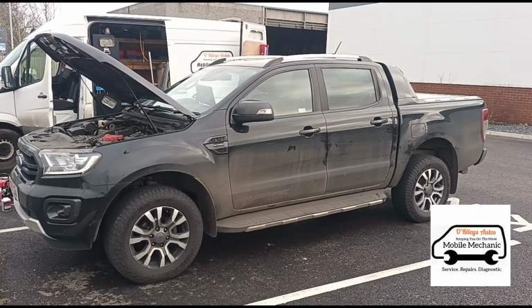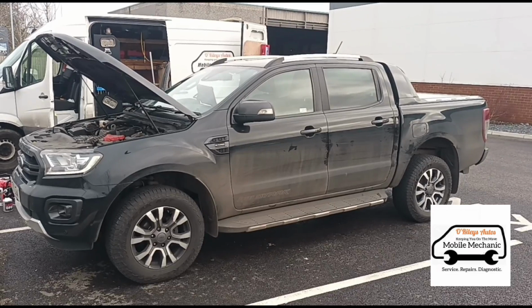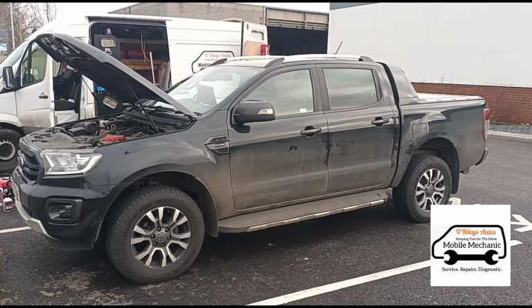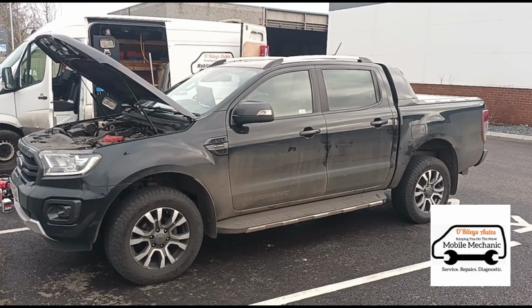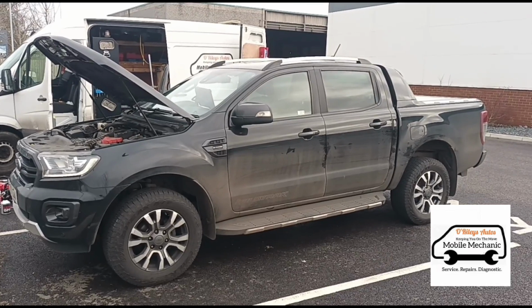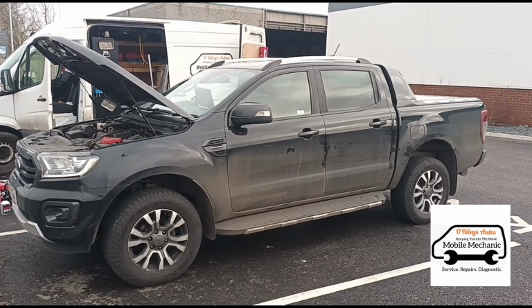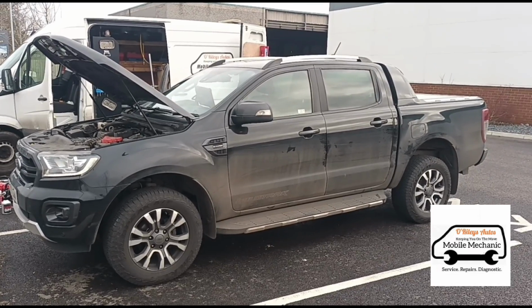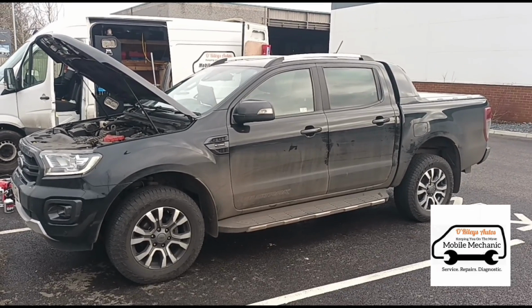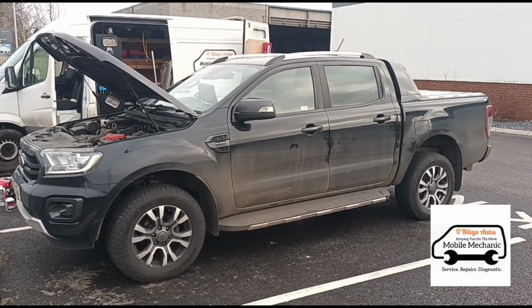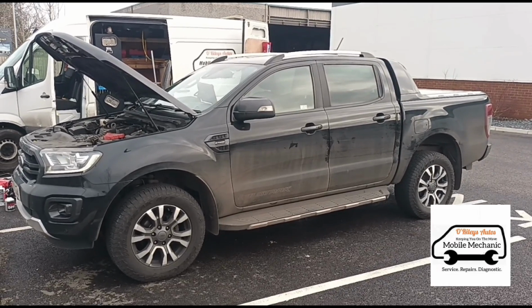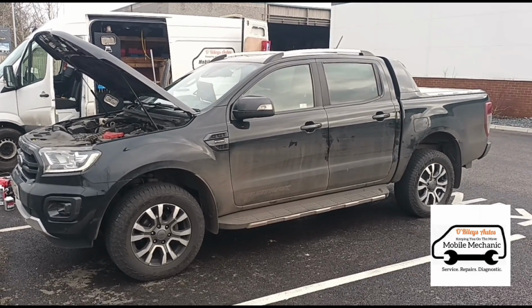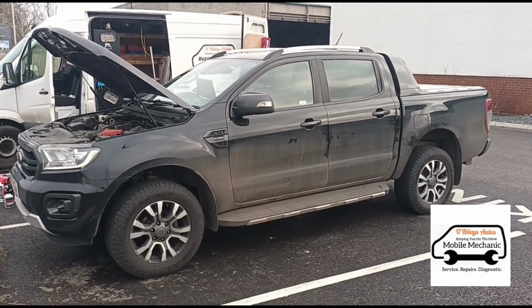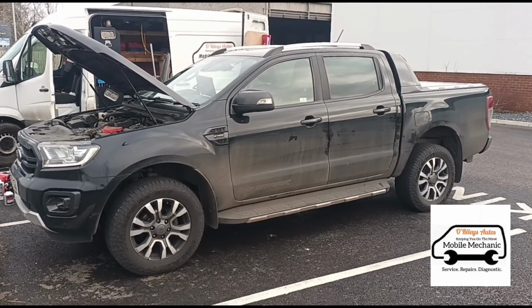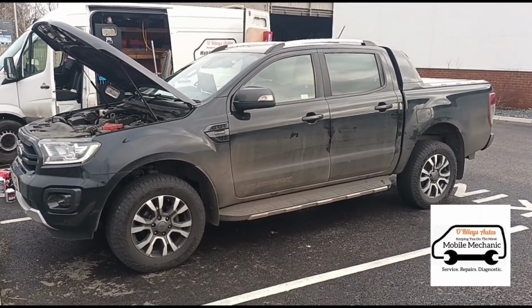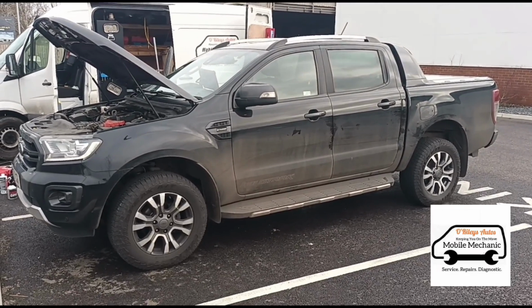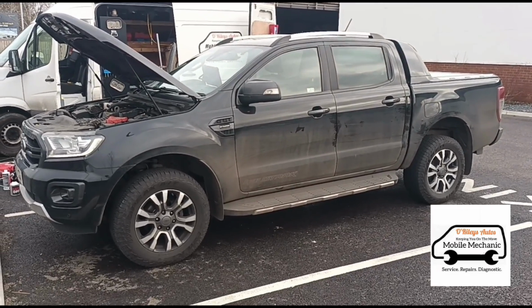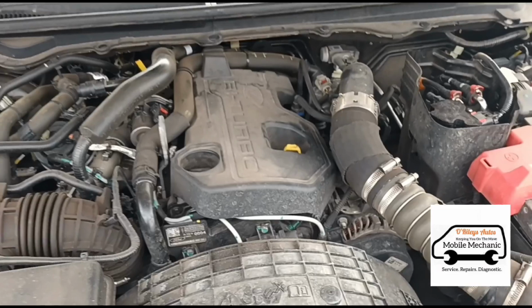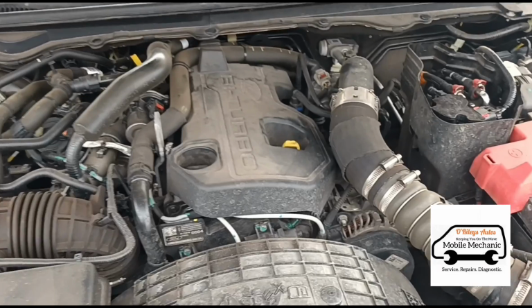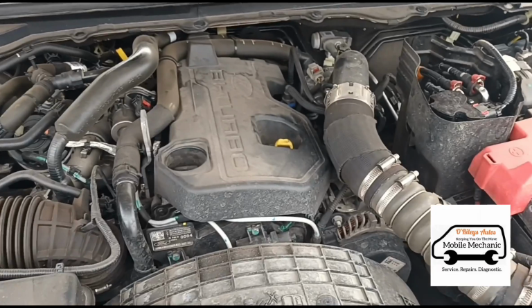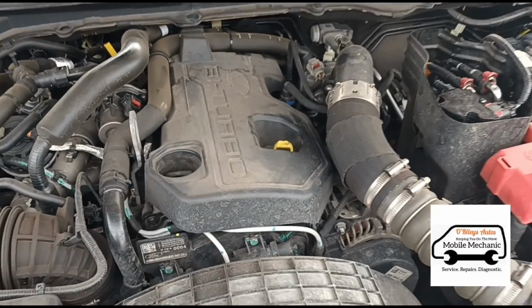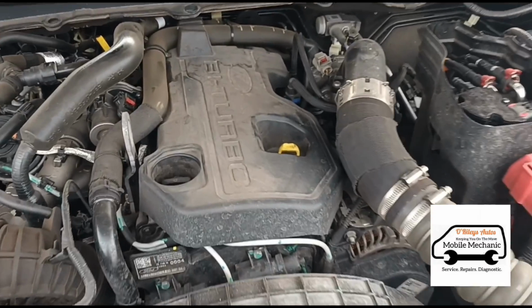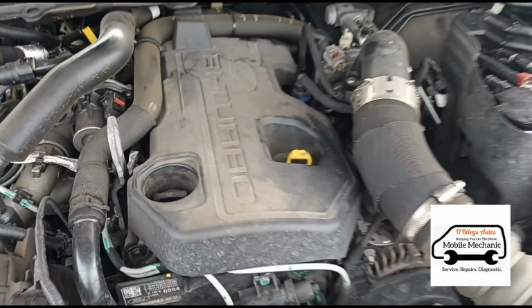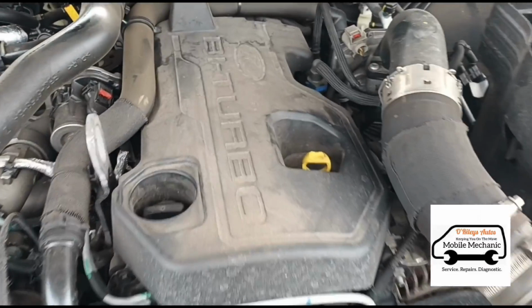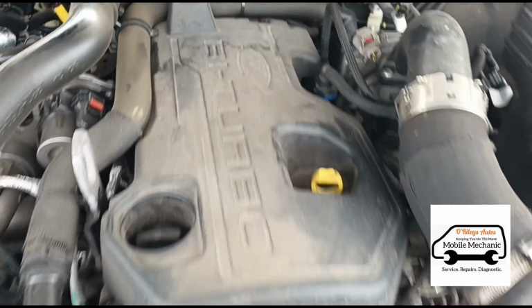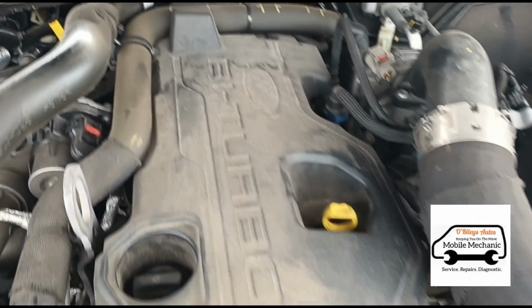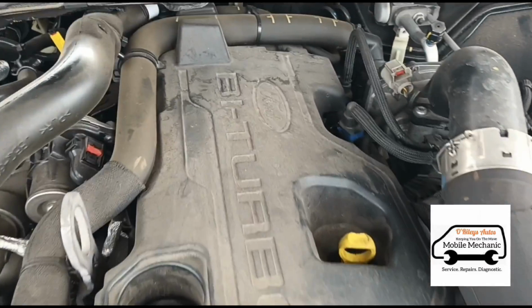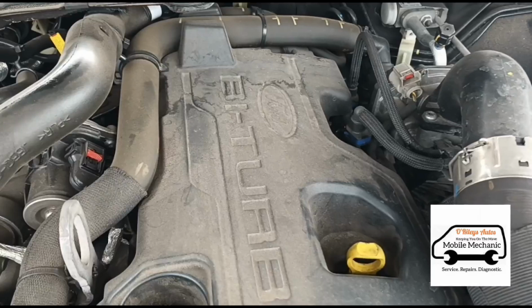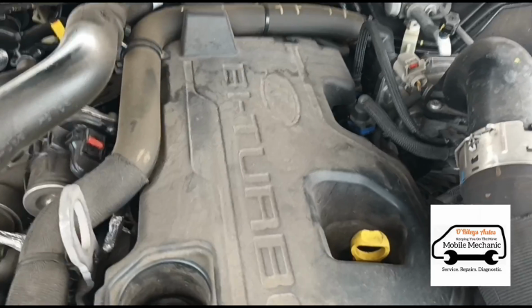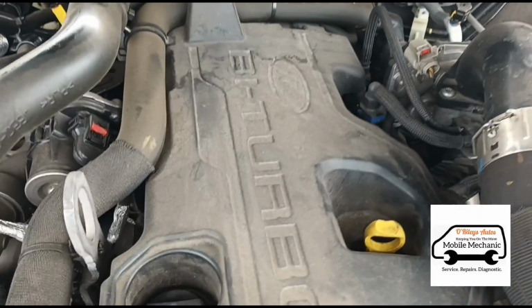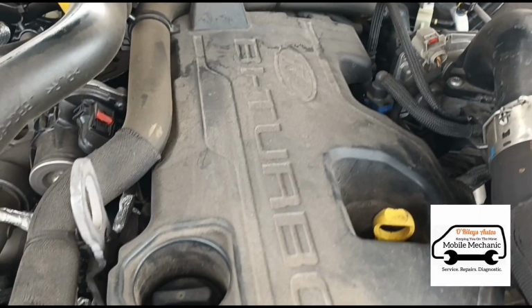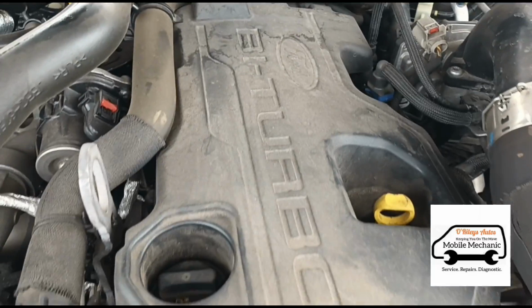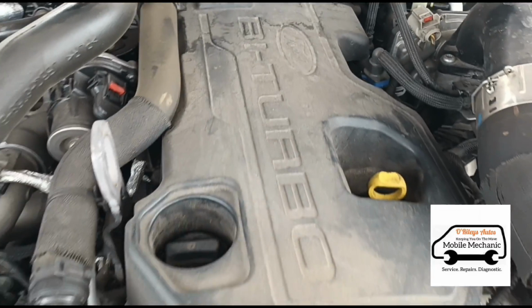Hello, it's Jimmy here at O'Reilly's. We've got a Ford Ranger, it's the 2.0 bi-turbo.